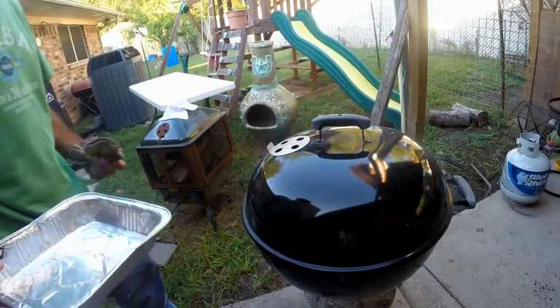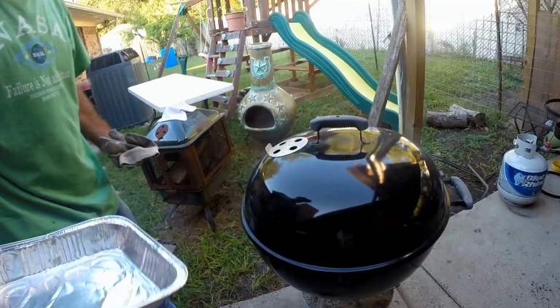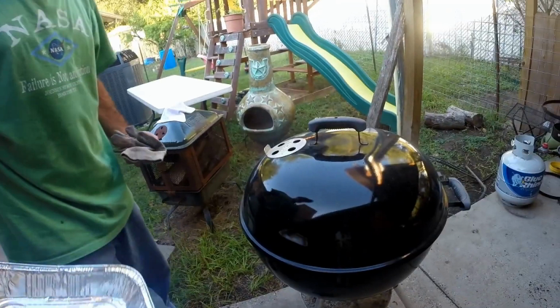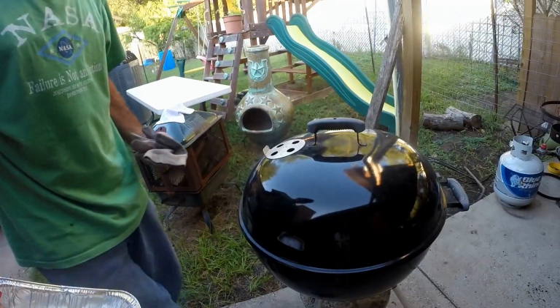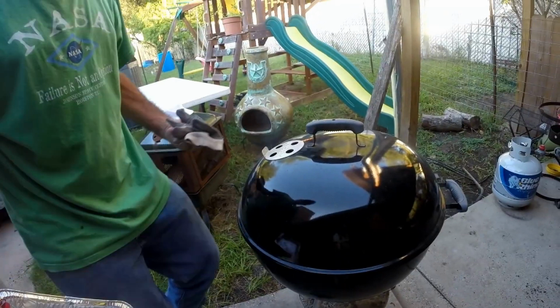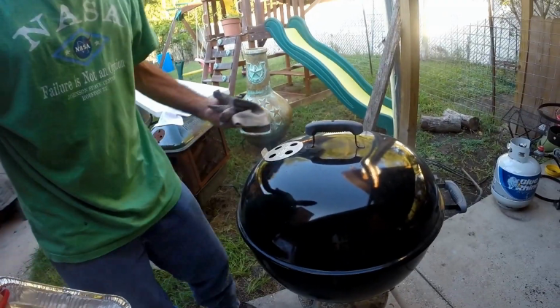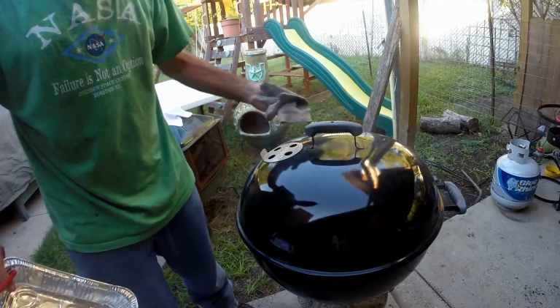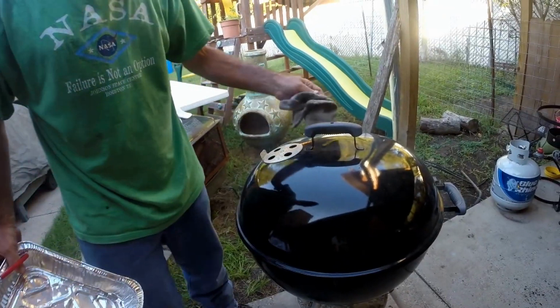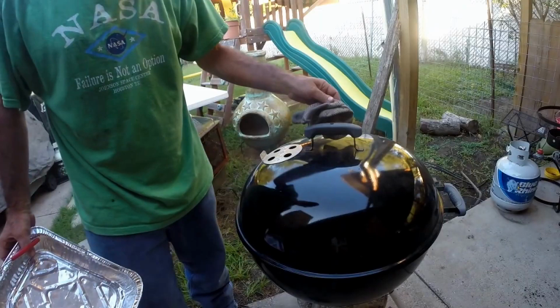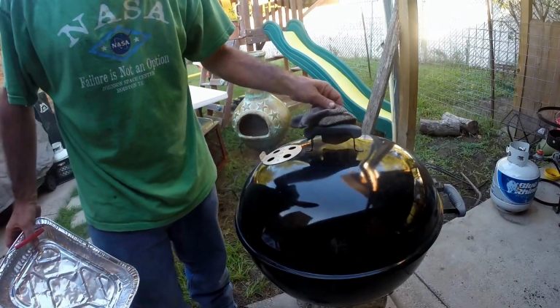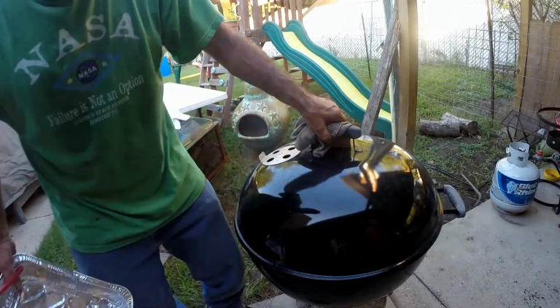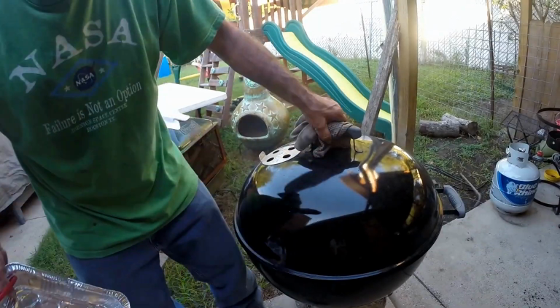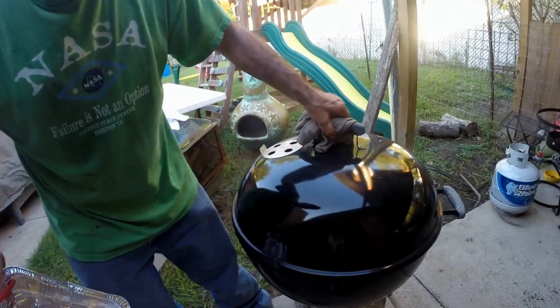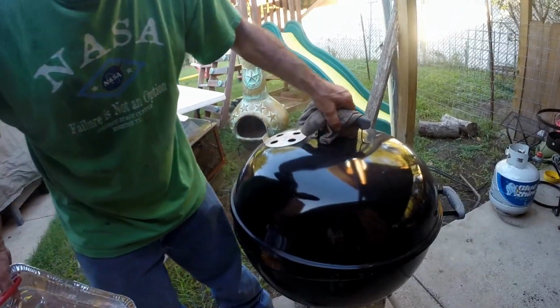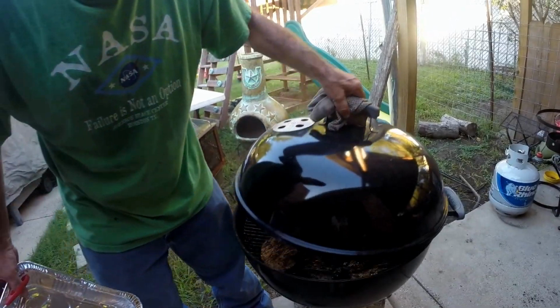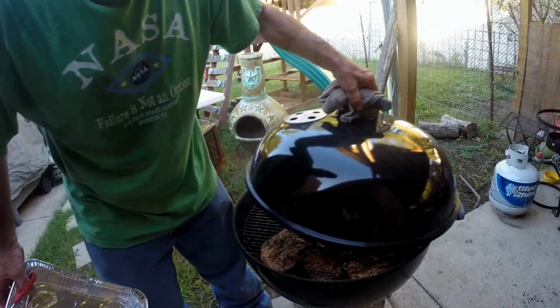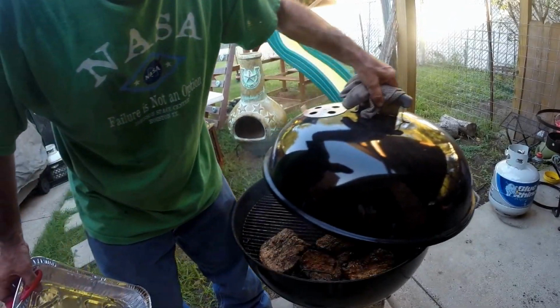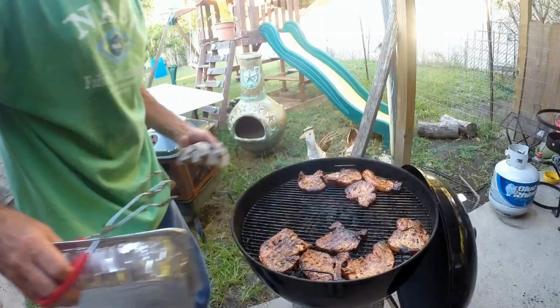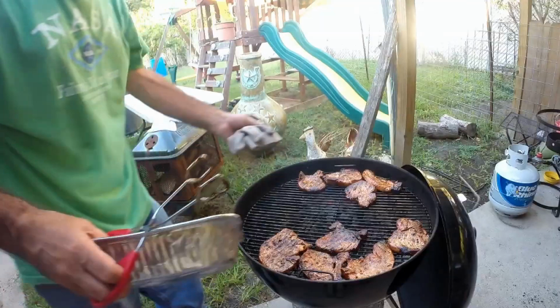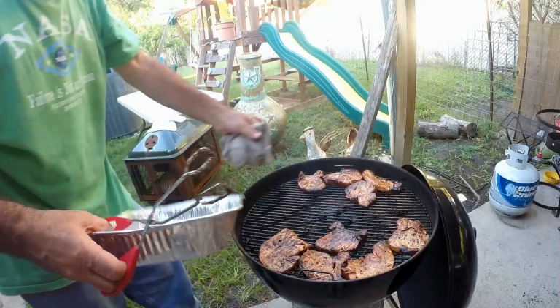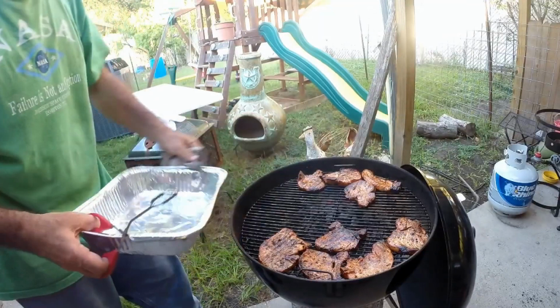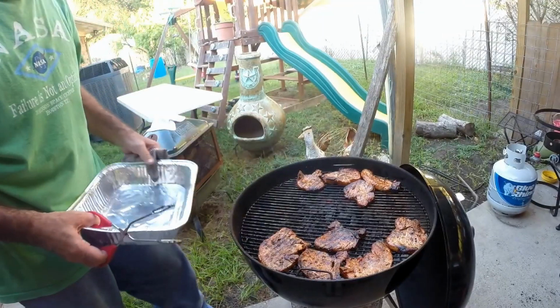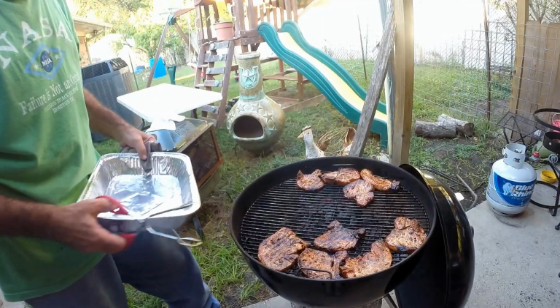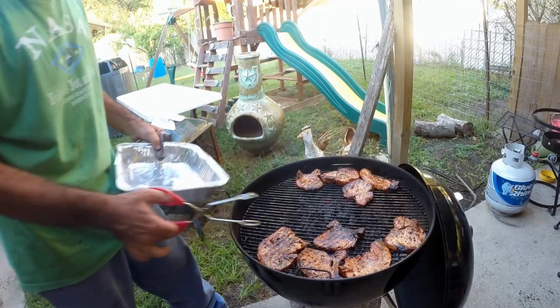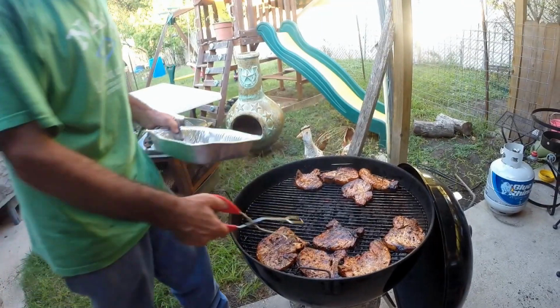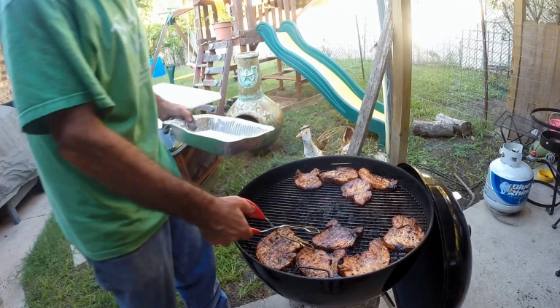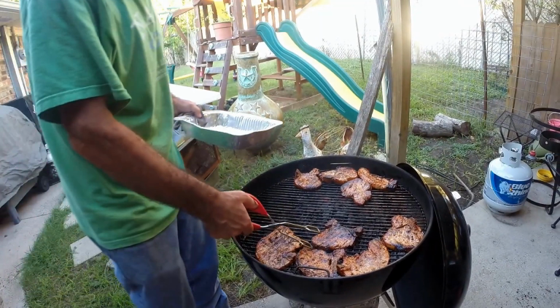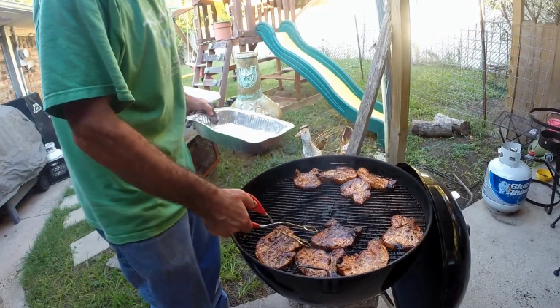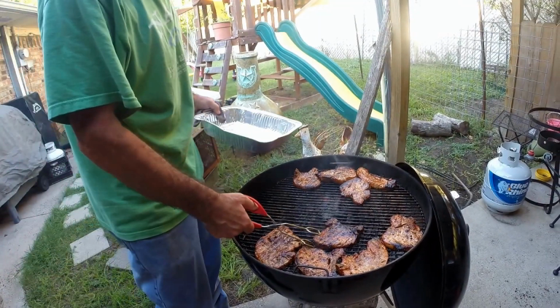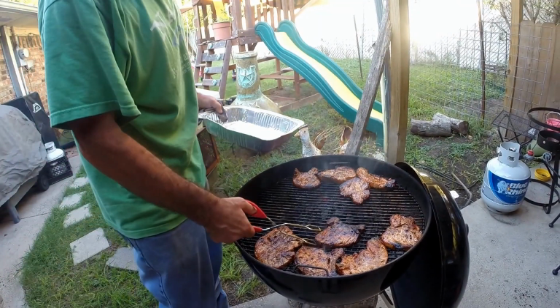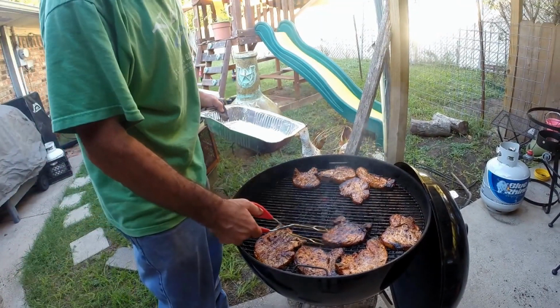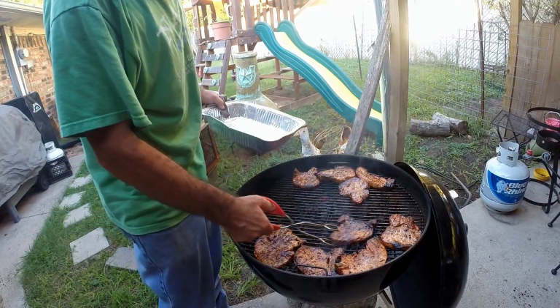All right folks, here comes the magic. Look at that — beautiful, beautiful.